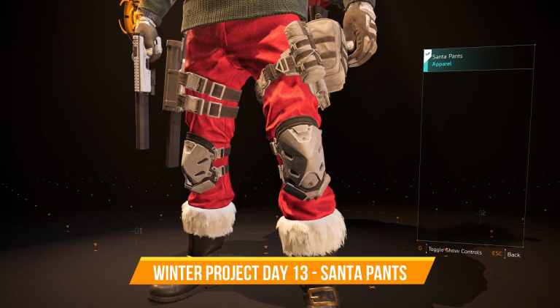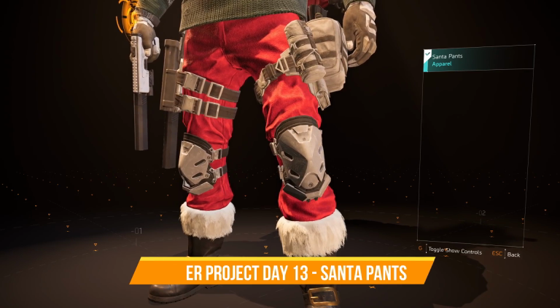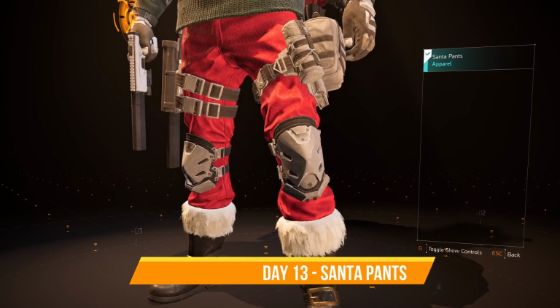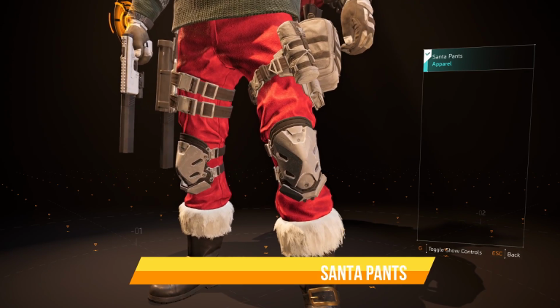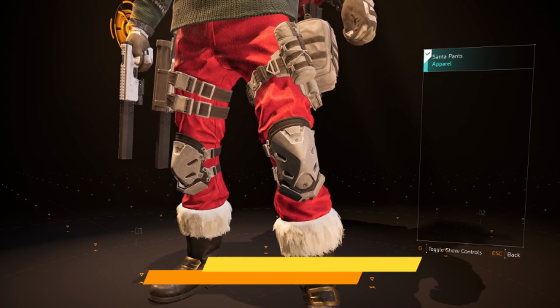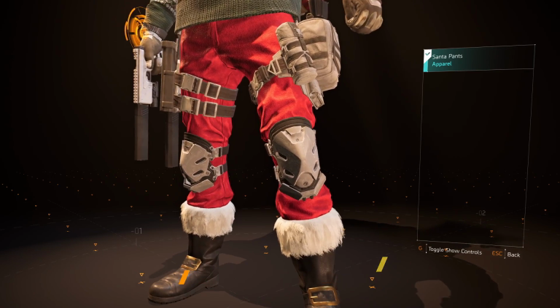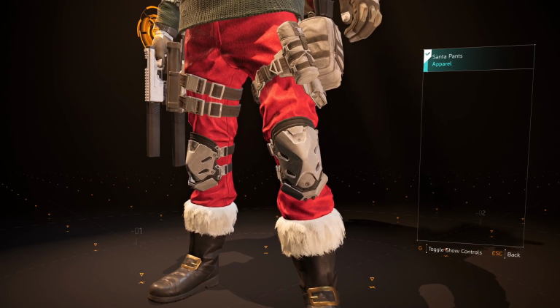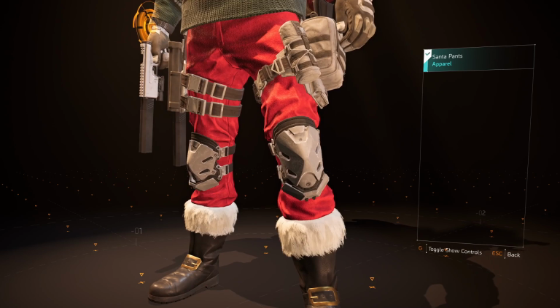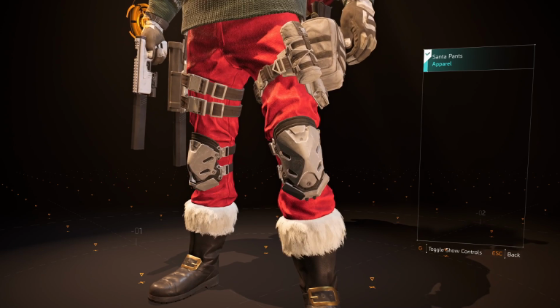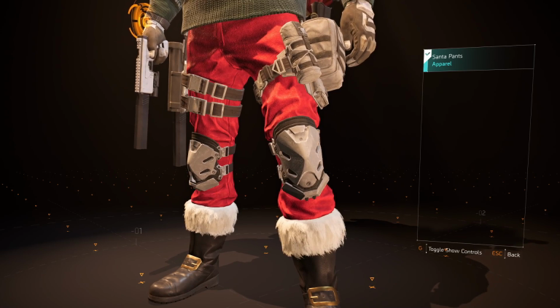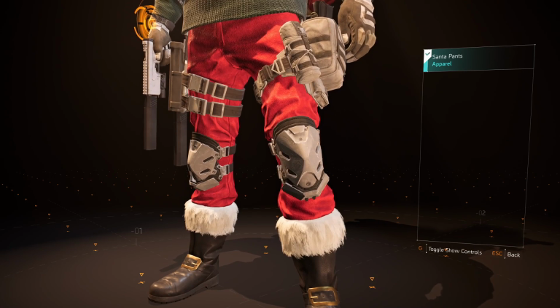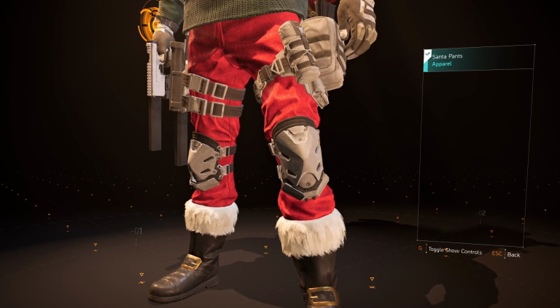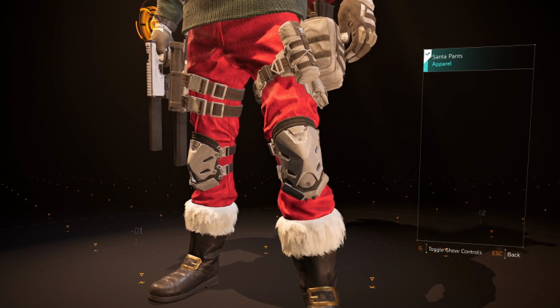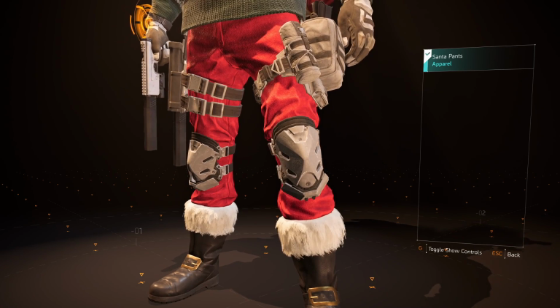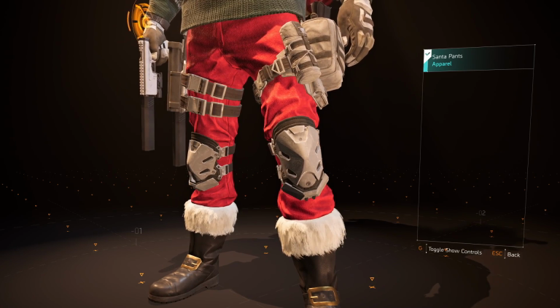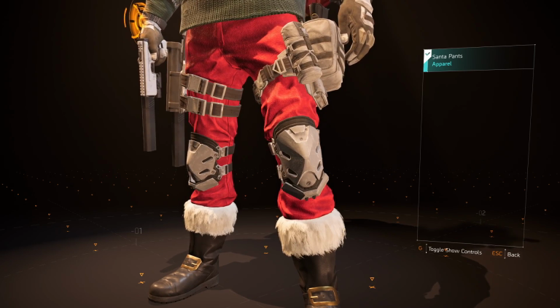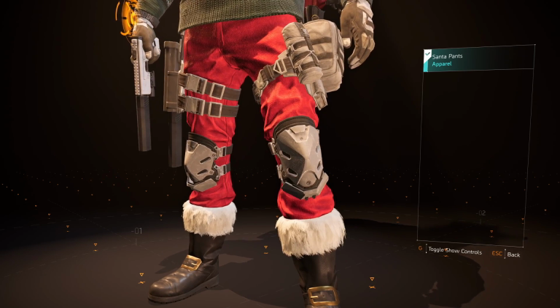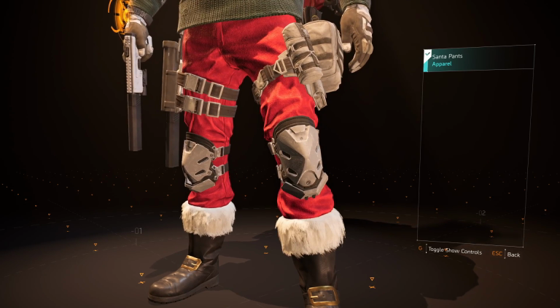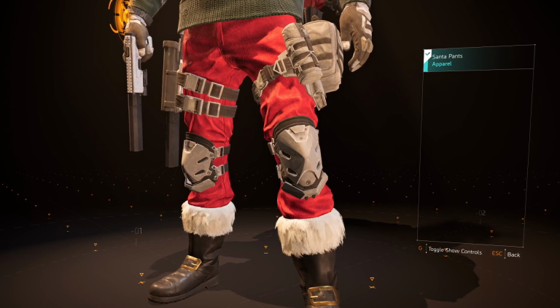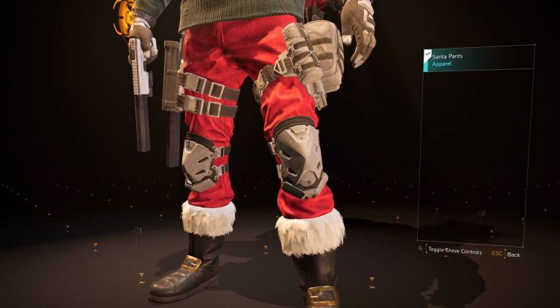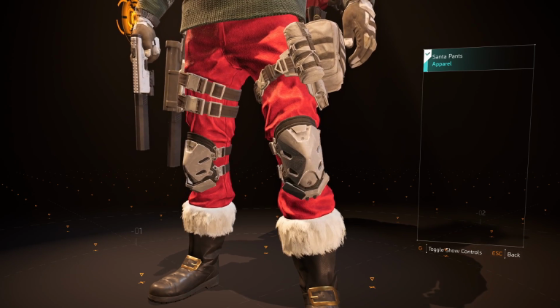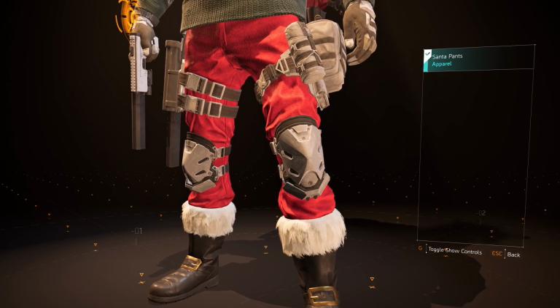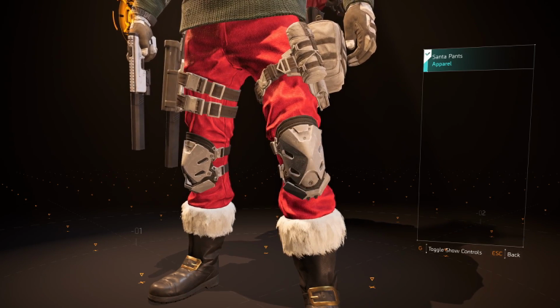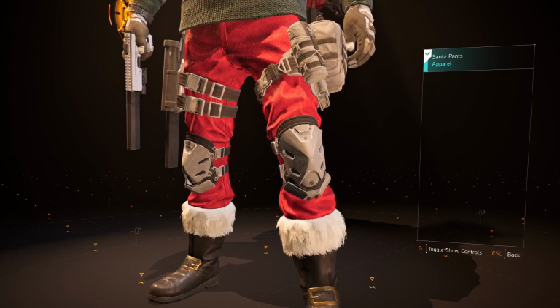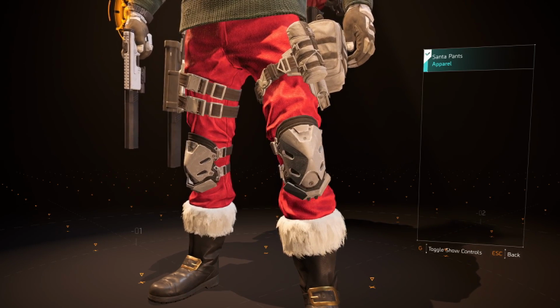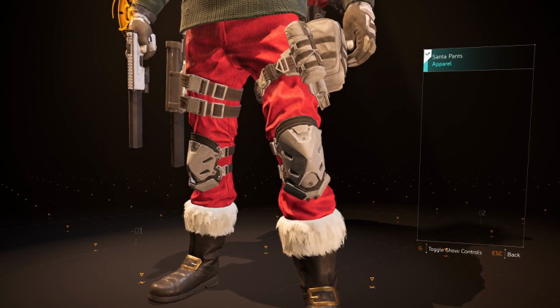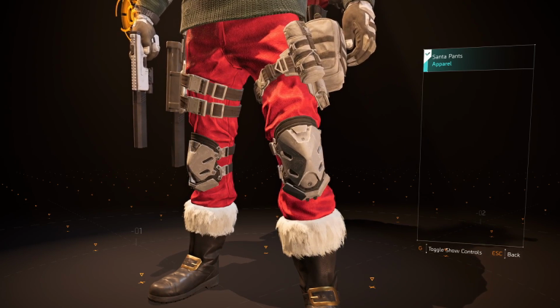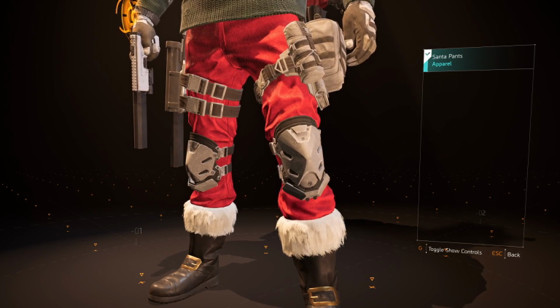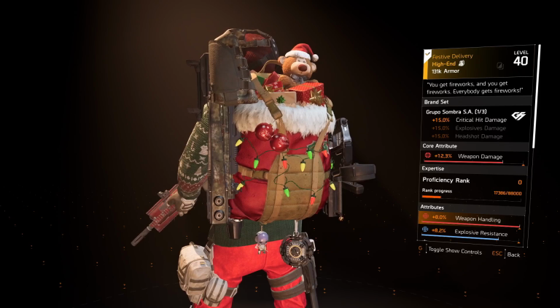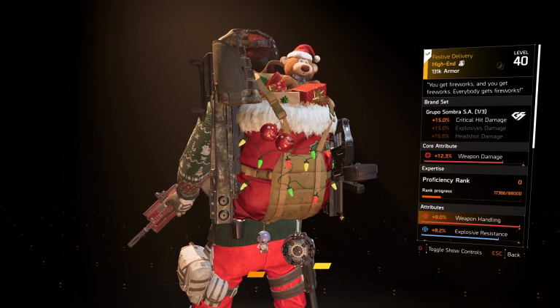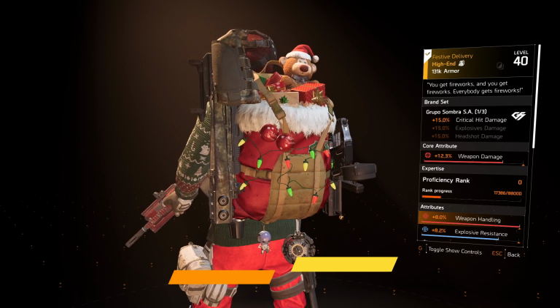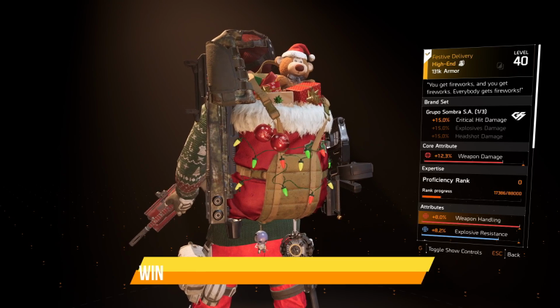Day 13 of the Winter Project is another easy one that just requires you to donate 20 components, and by doing so you'll be rewarded with the Santa Pants.